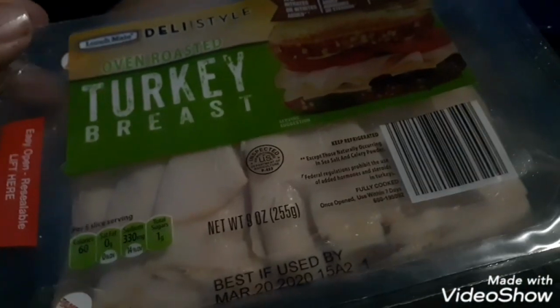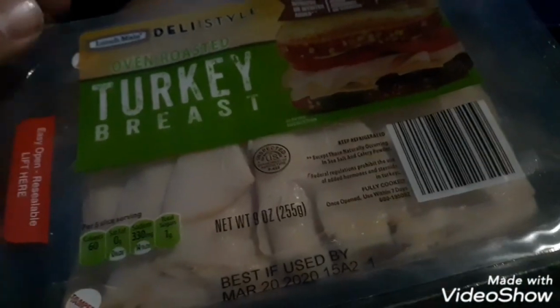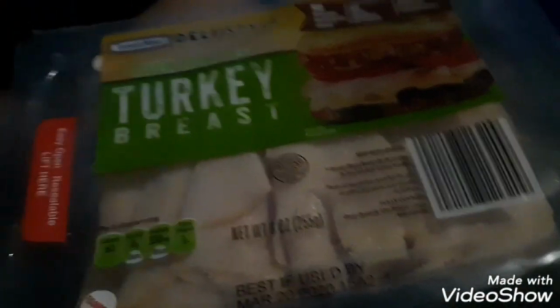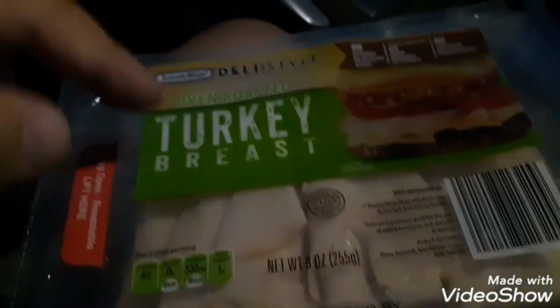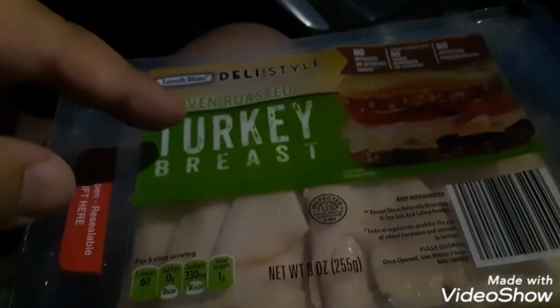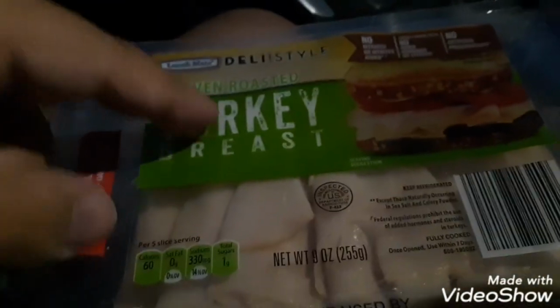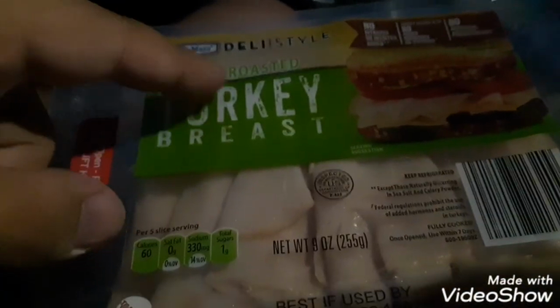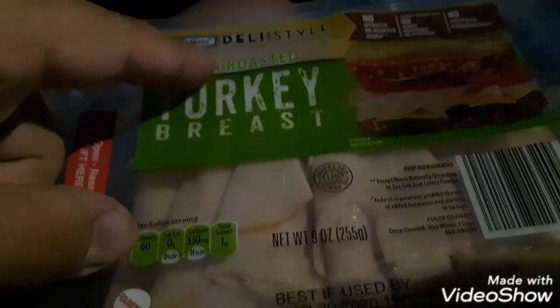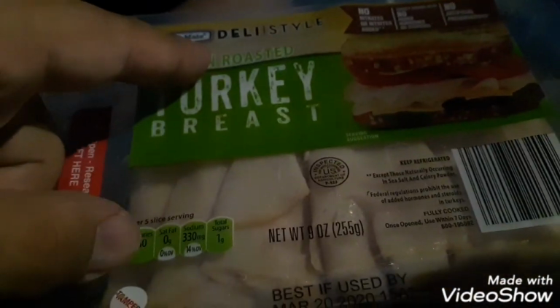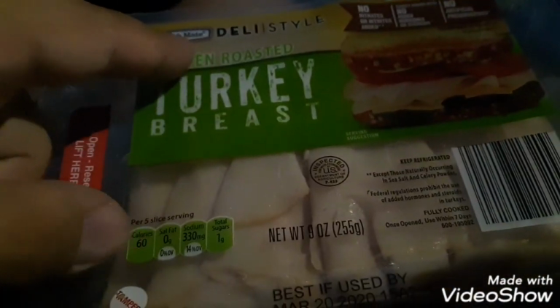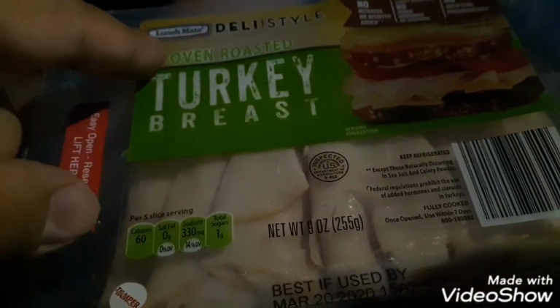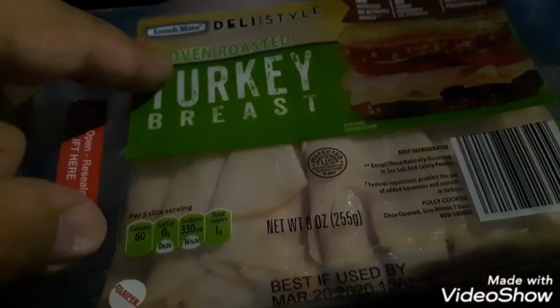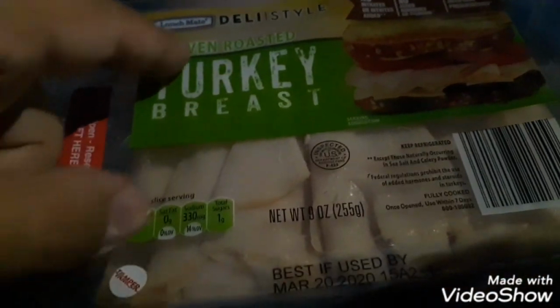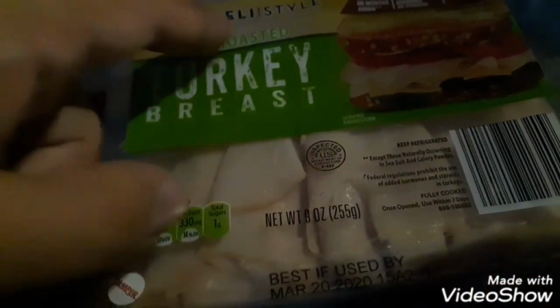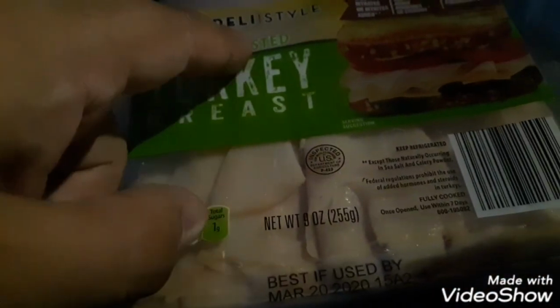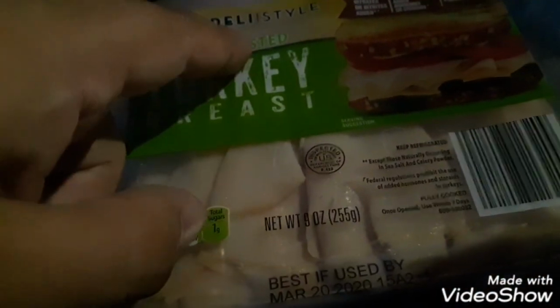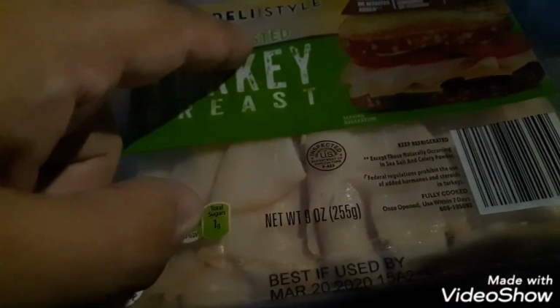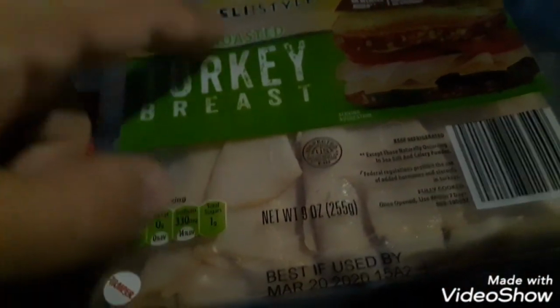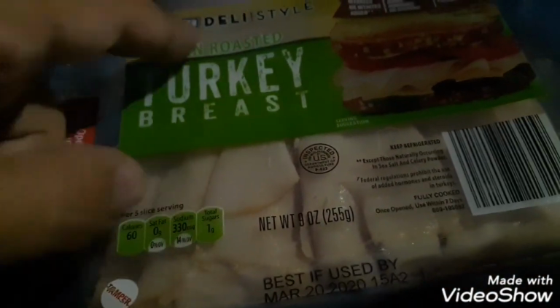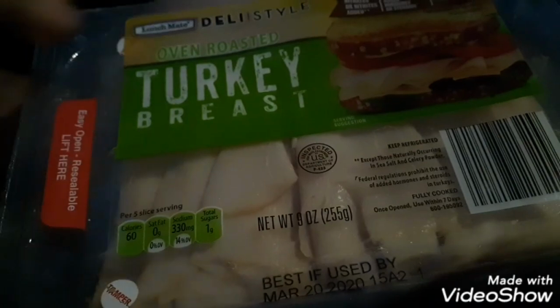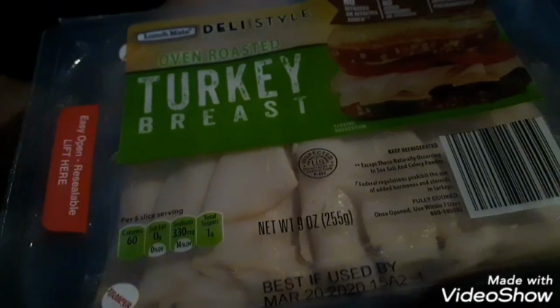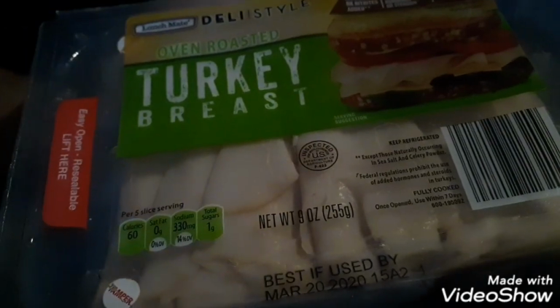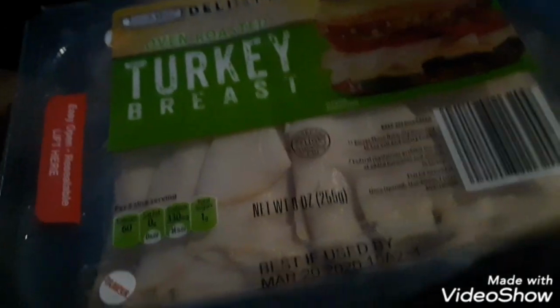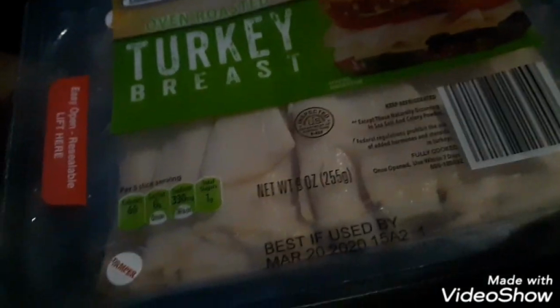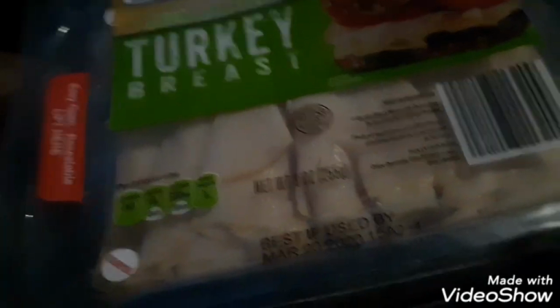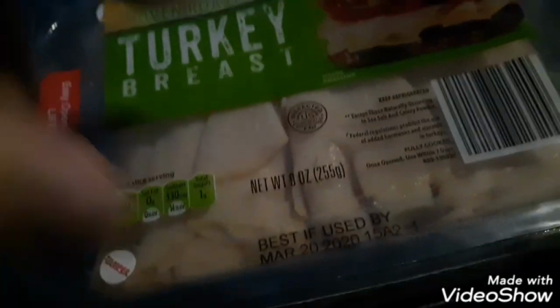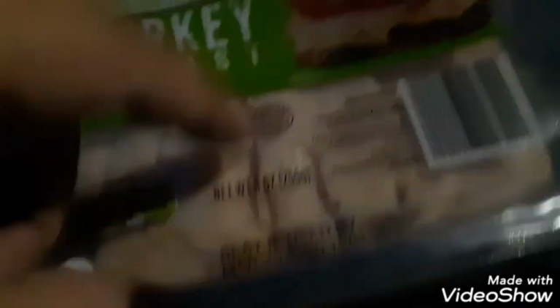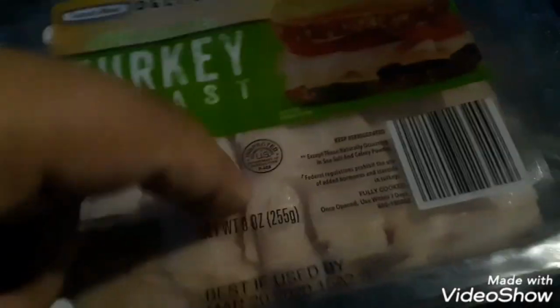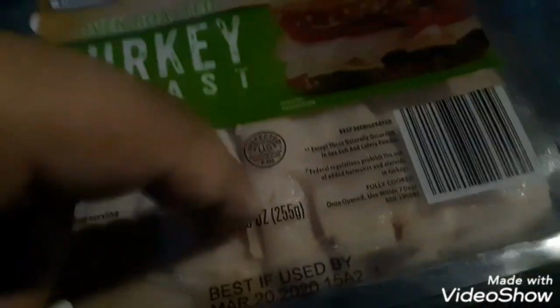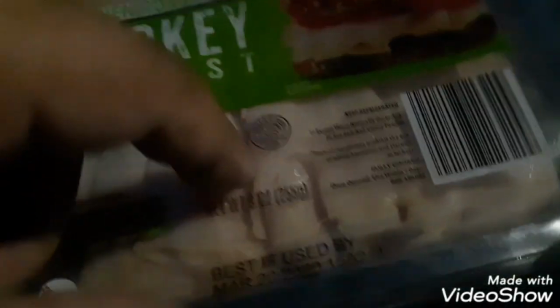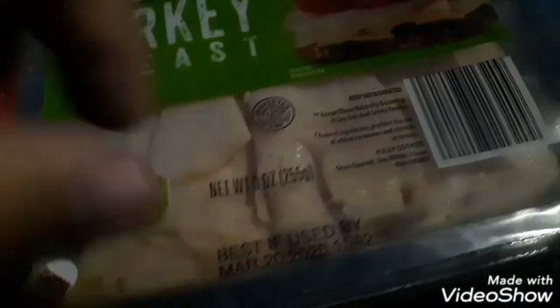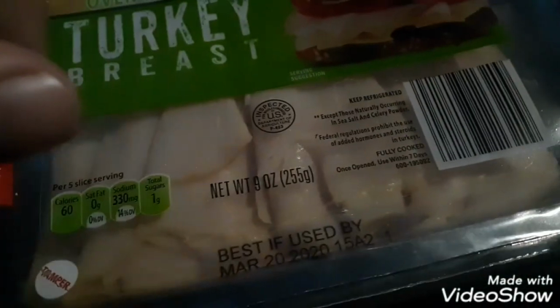This is from Lunchmate deli style. Like, subscribe, or share.